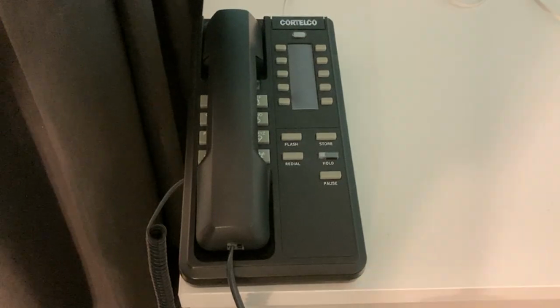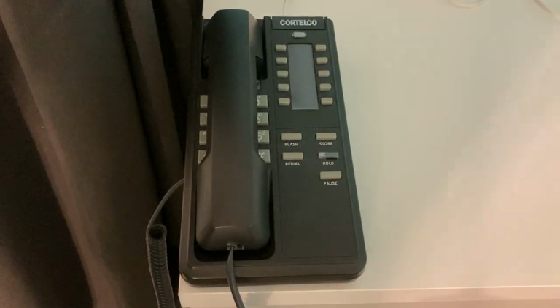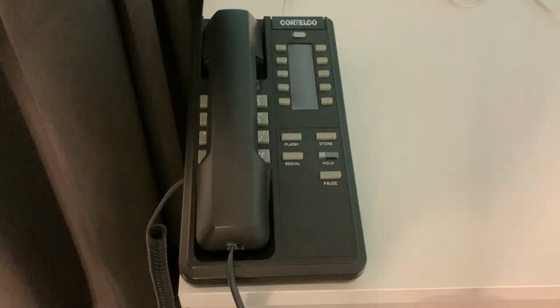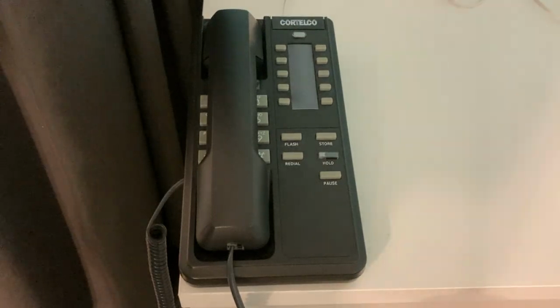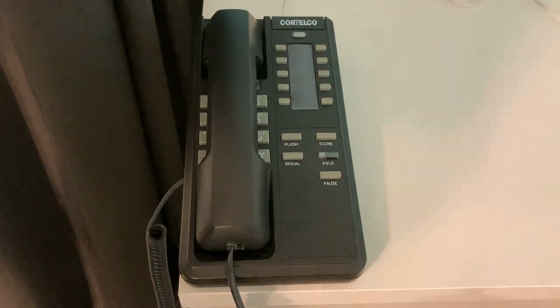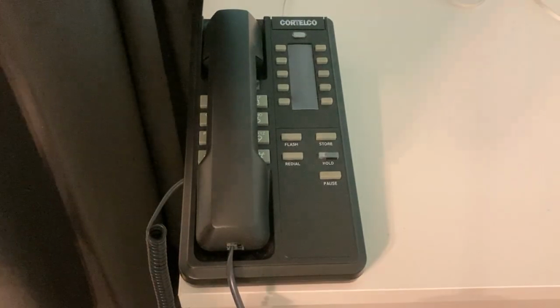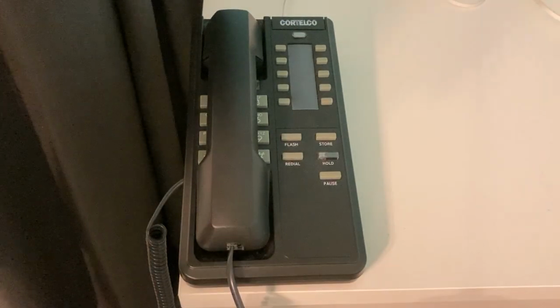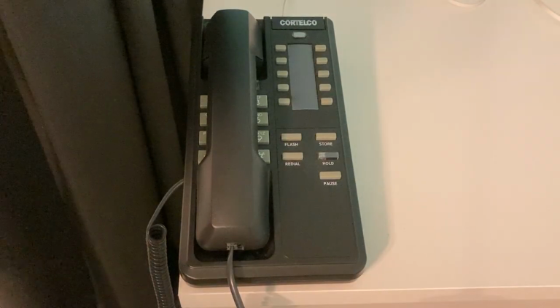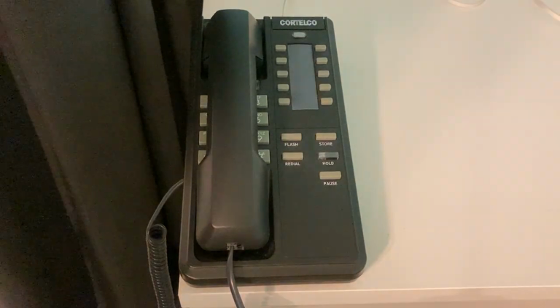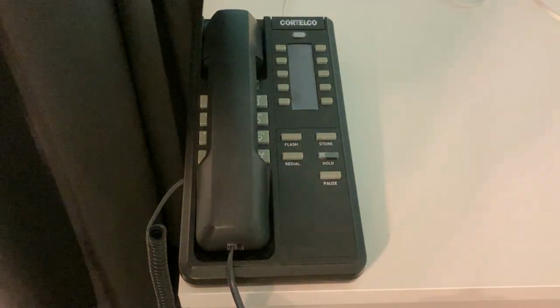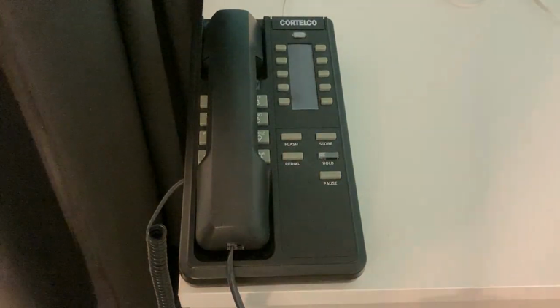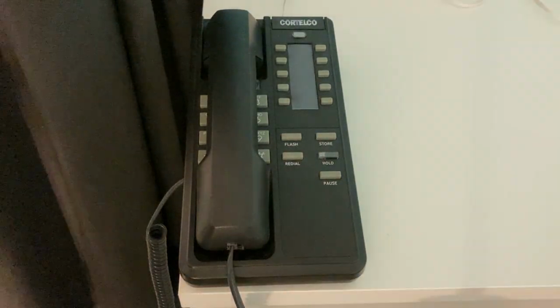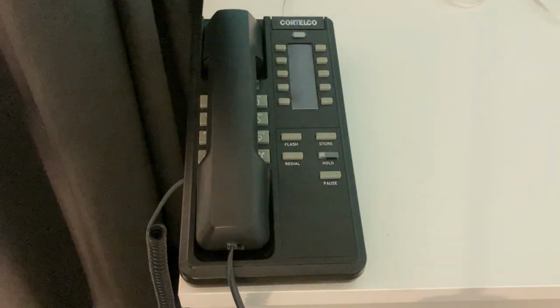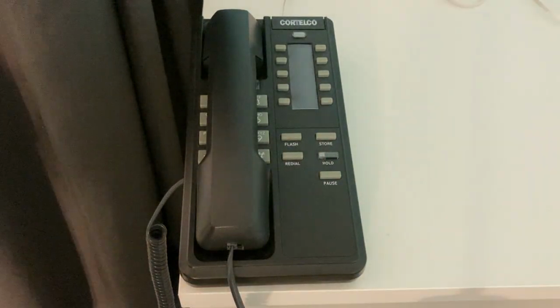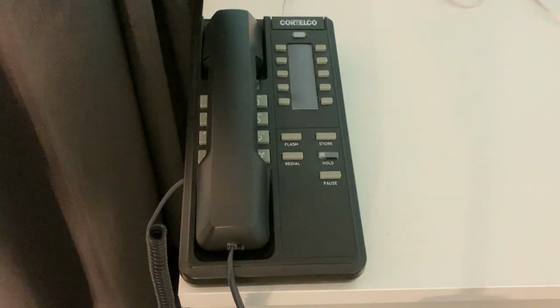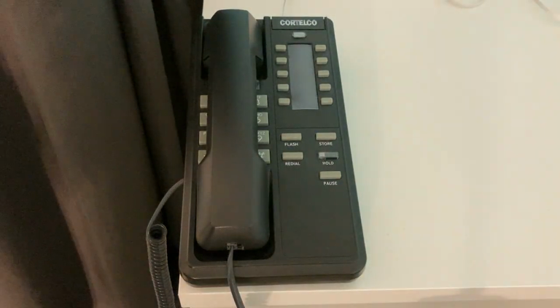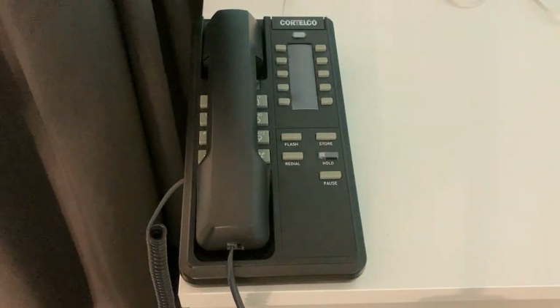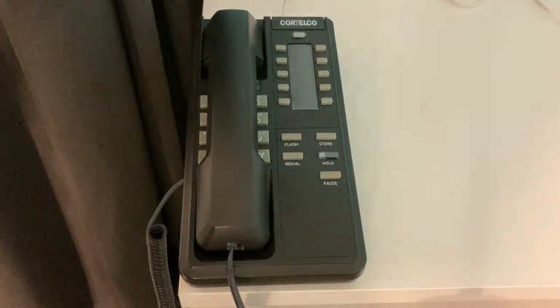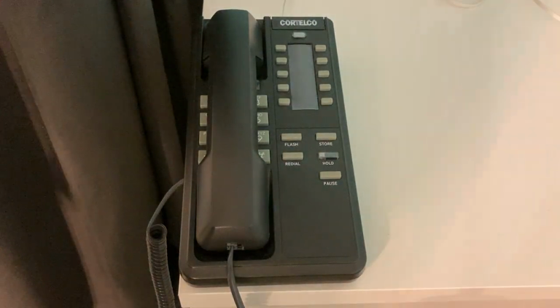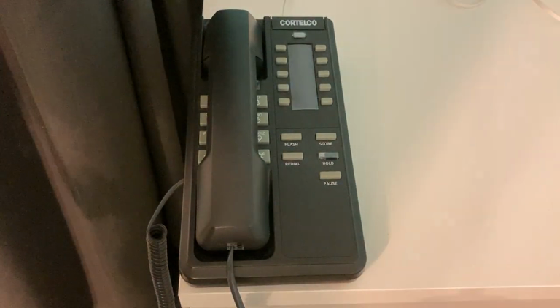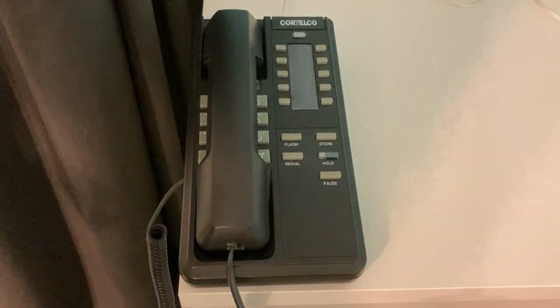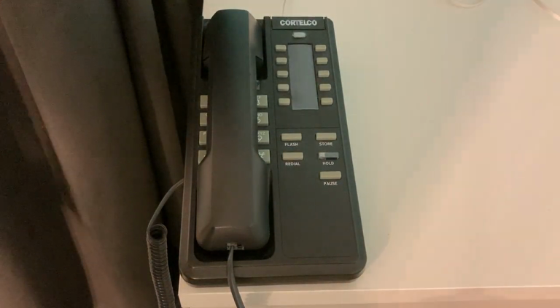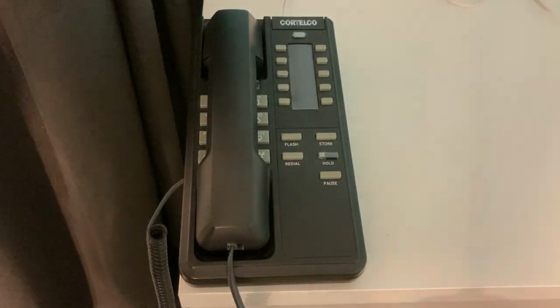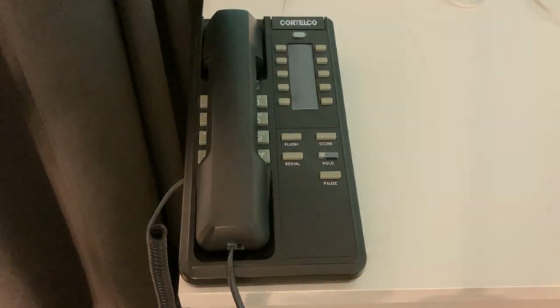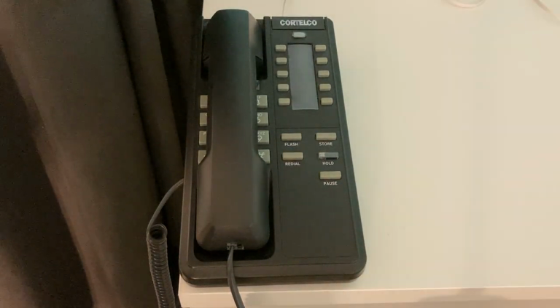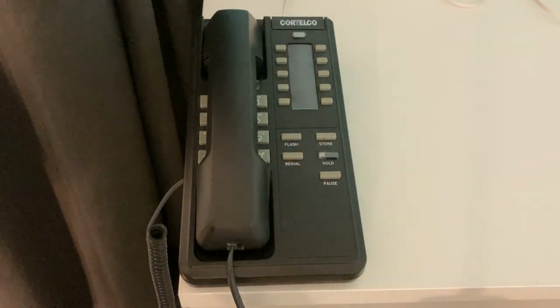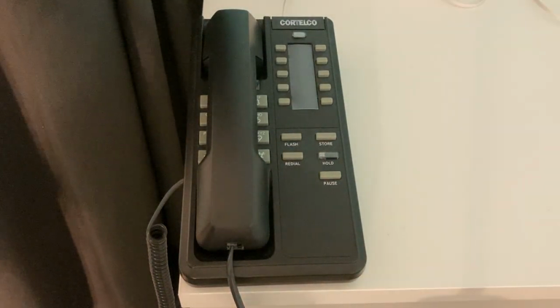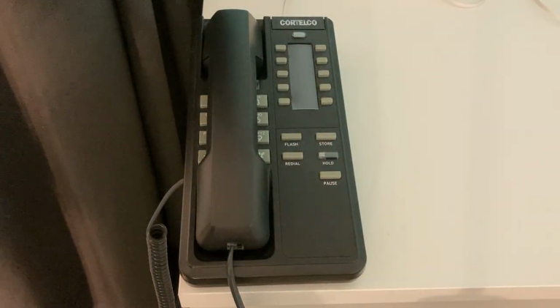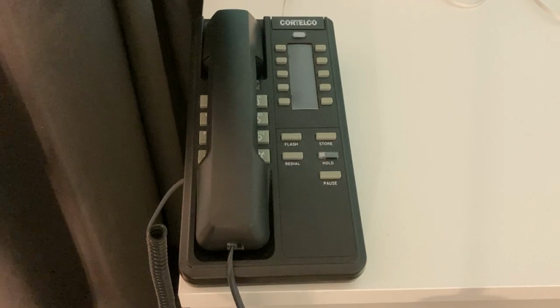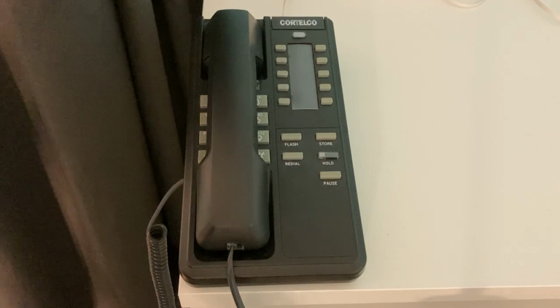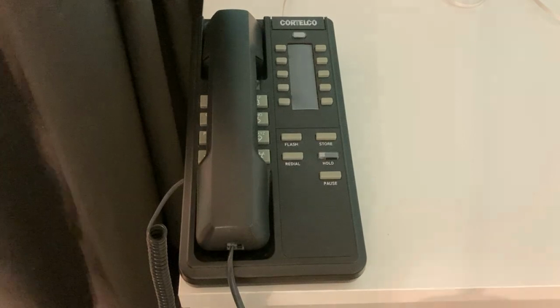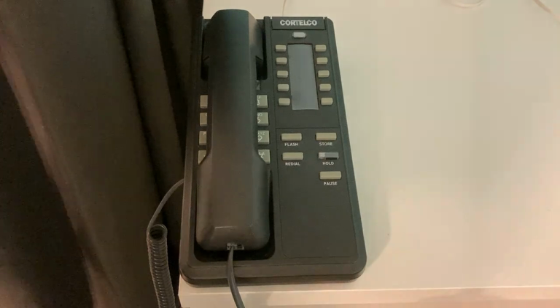Hello, everyone. Here is a Cortelco Patriot 2 phone with memory.